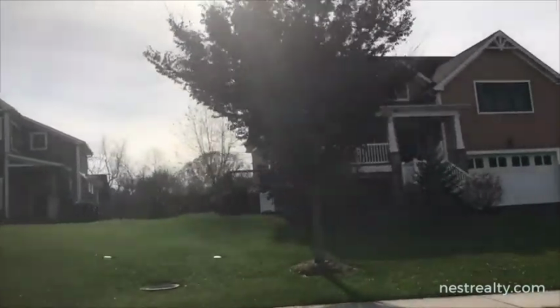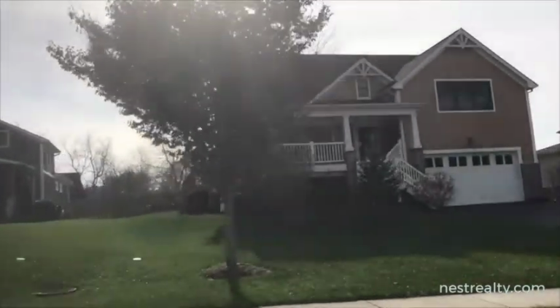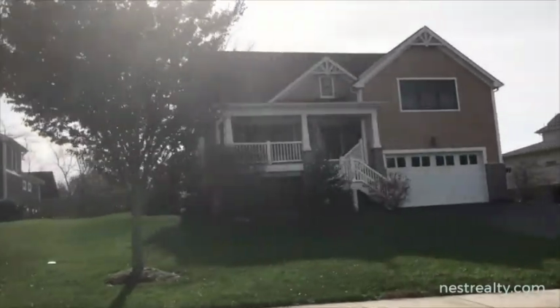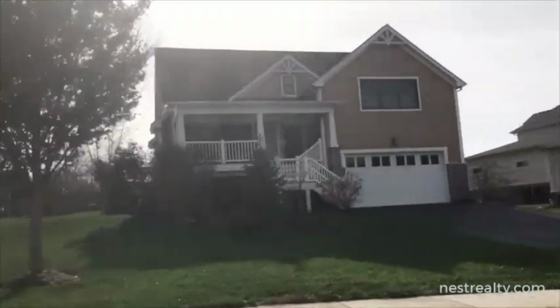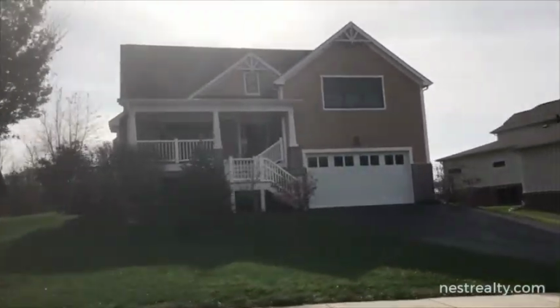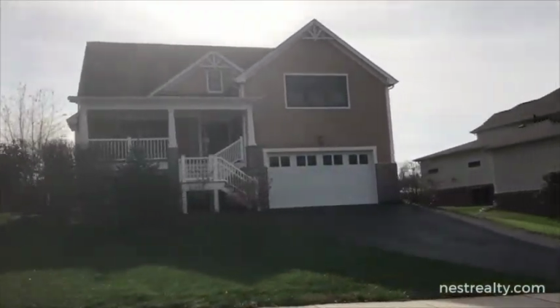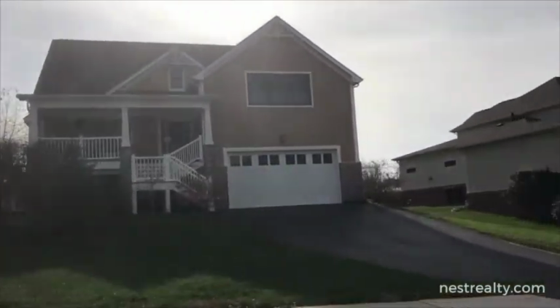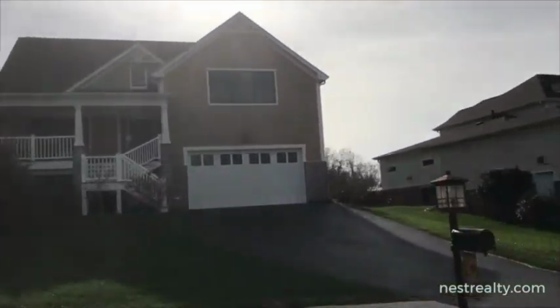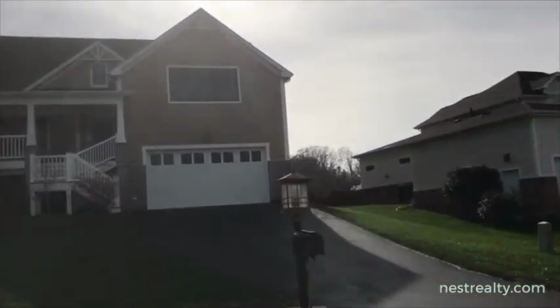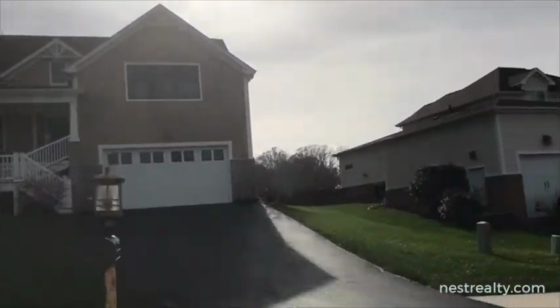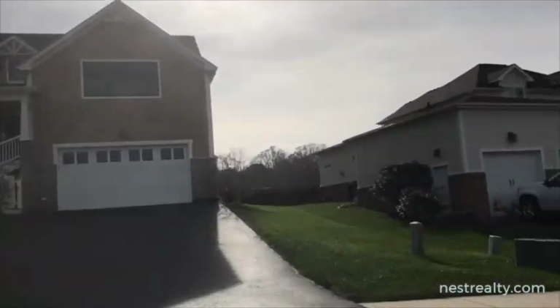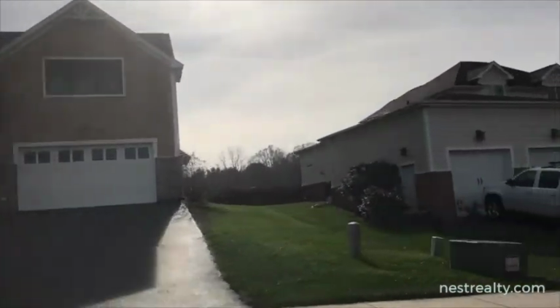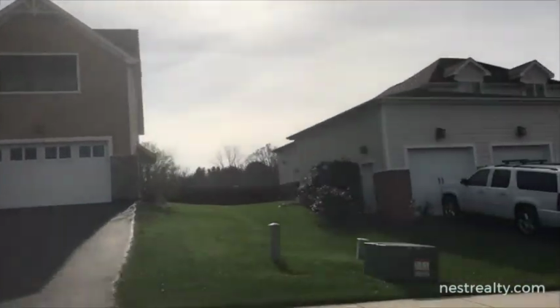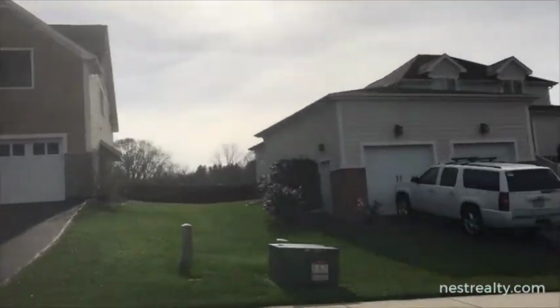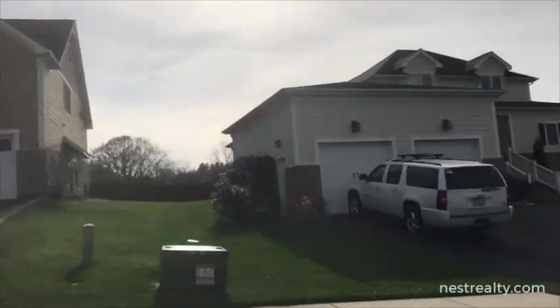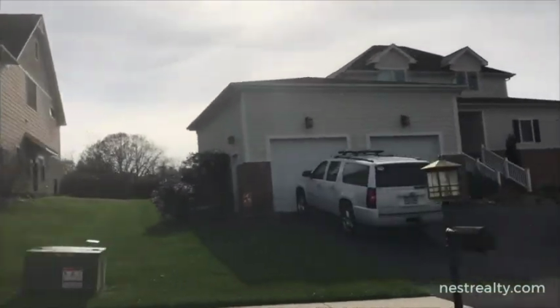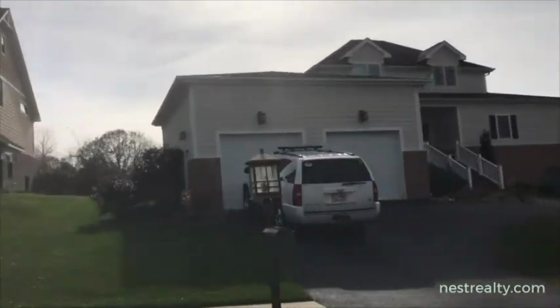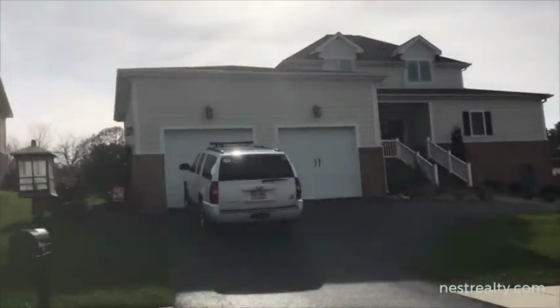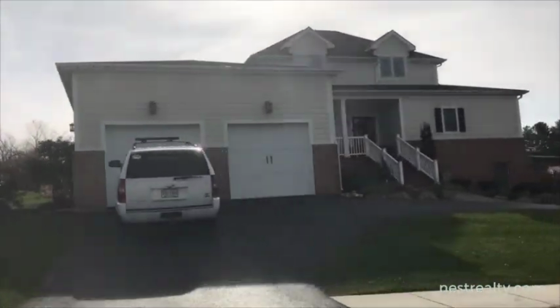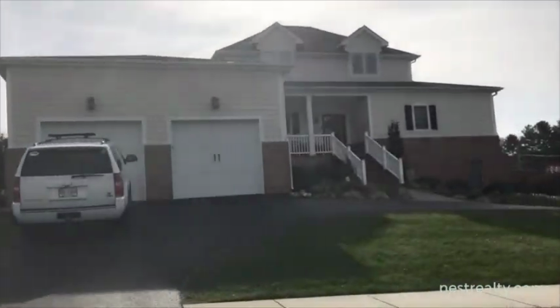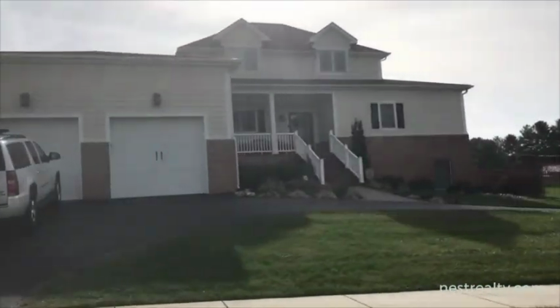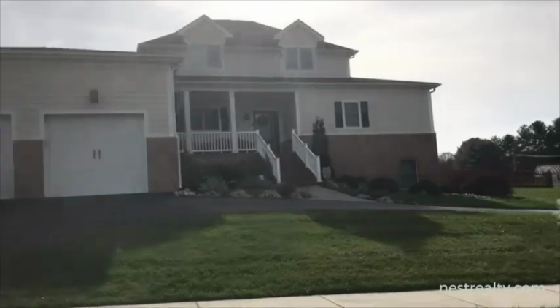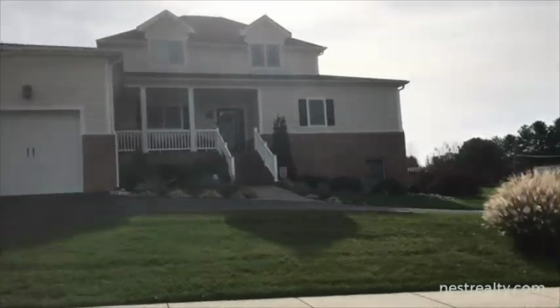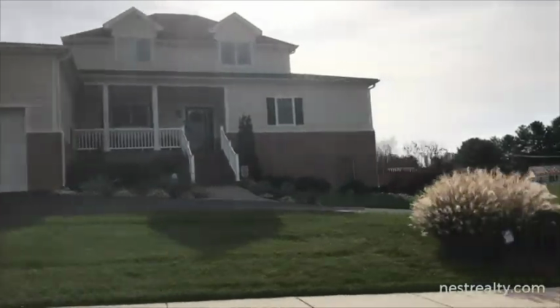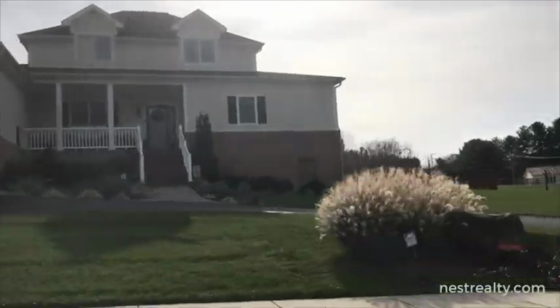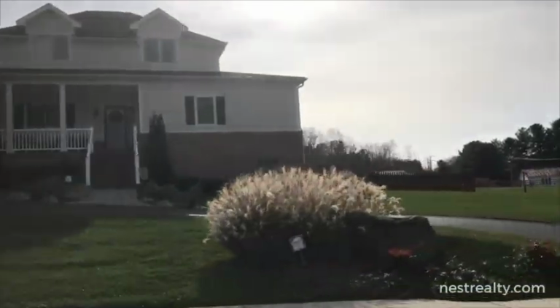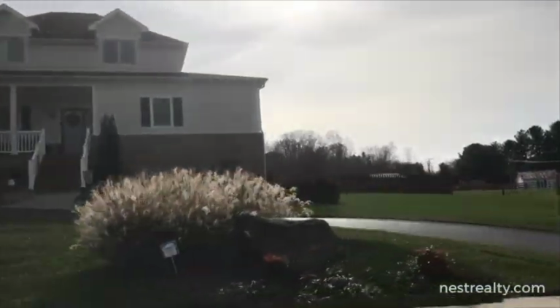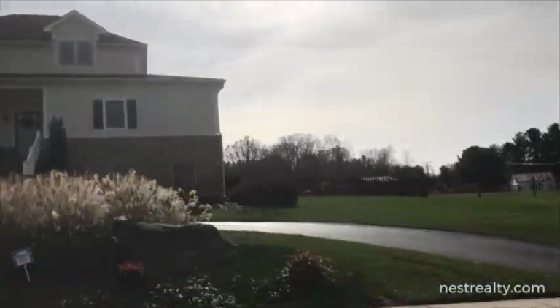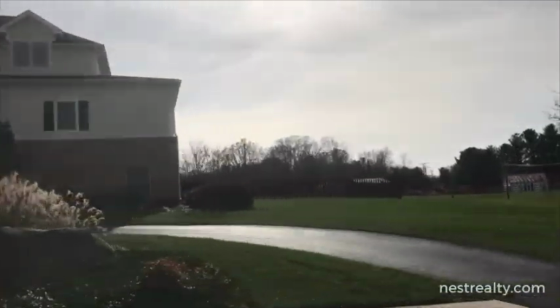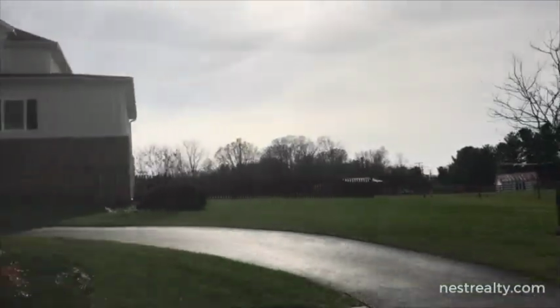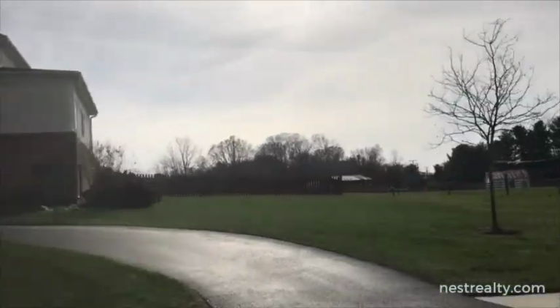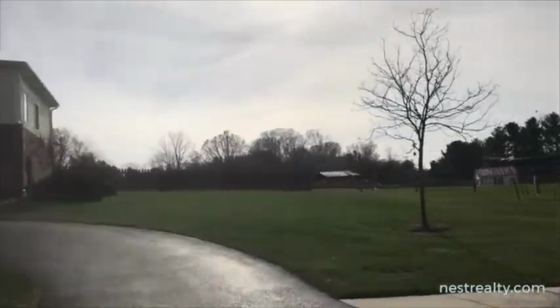To find out more about the Mount Tabor Meadows neighborhood, let's connect at nestrealty.com.